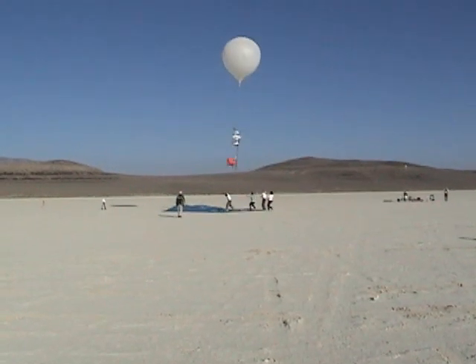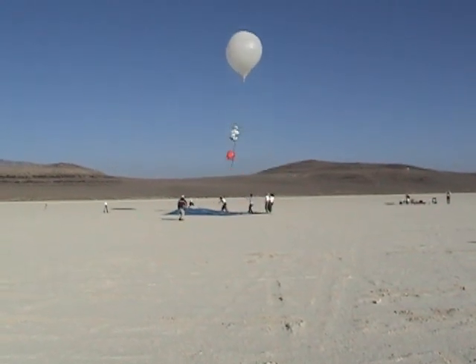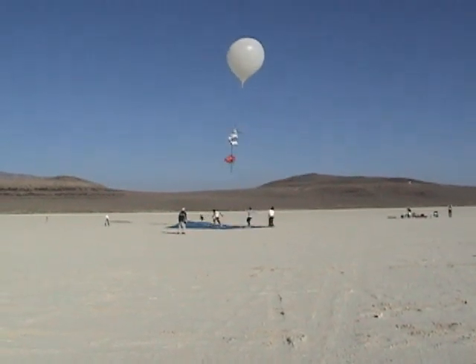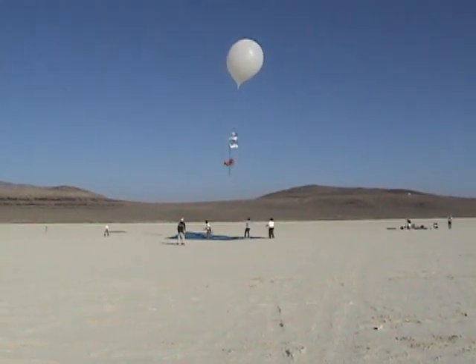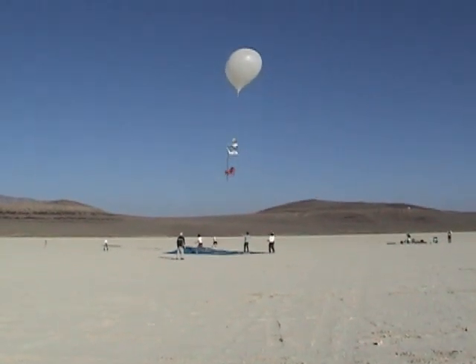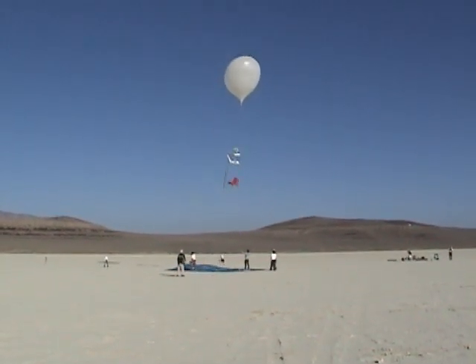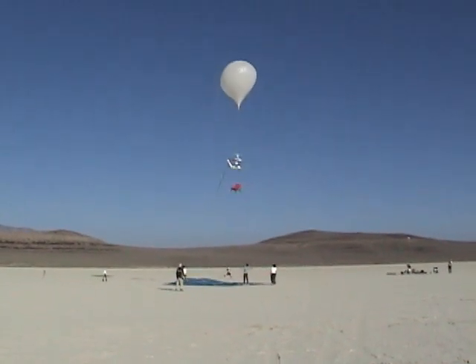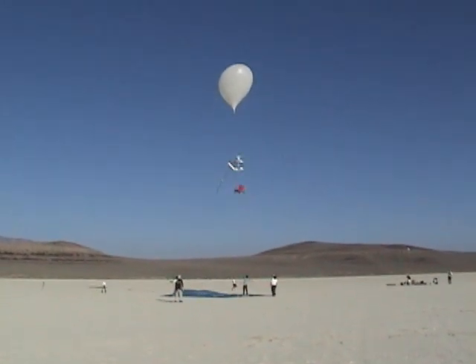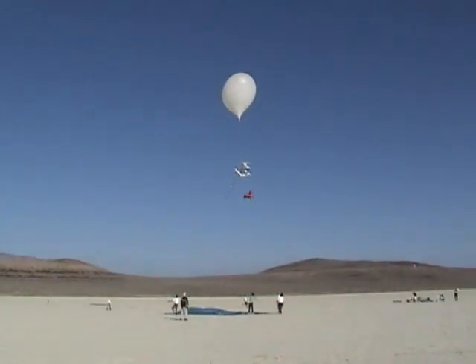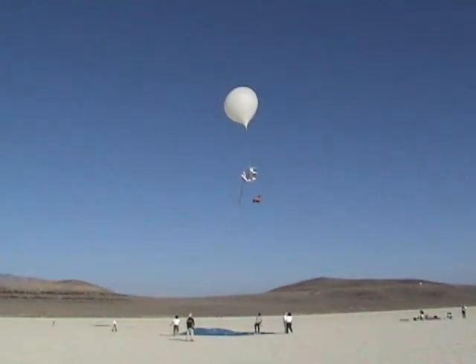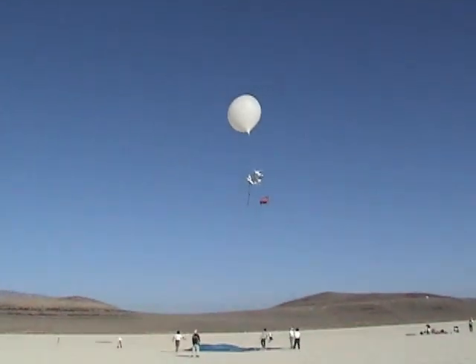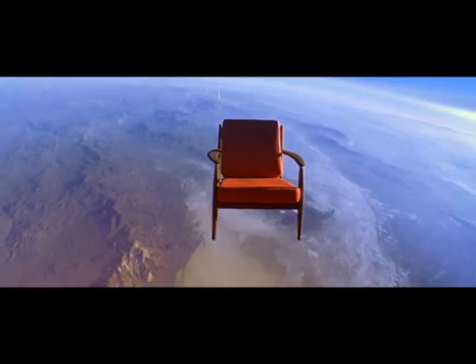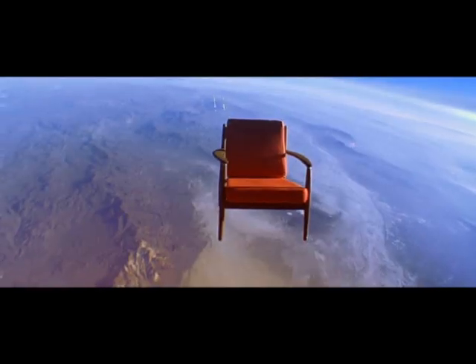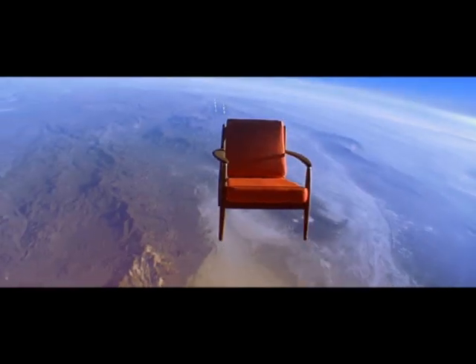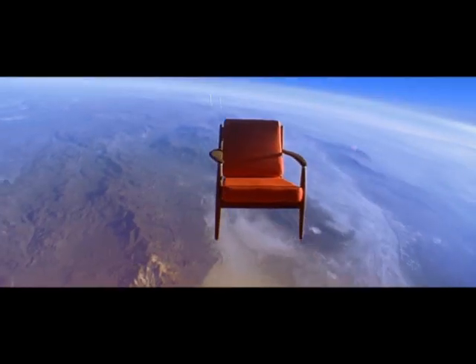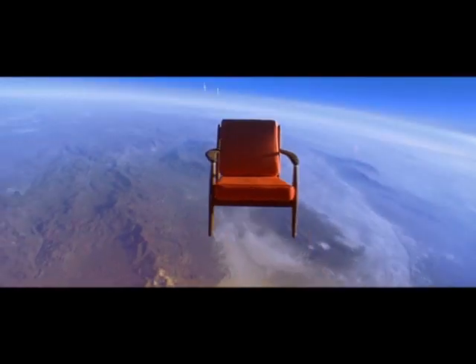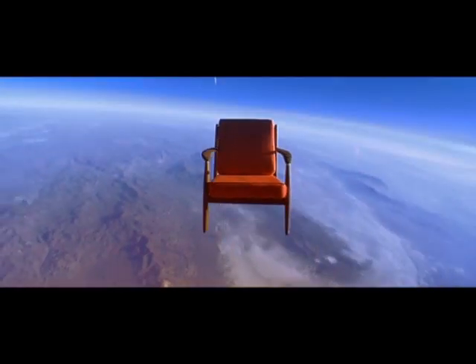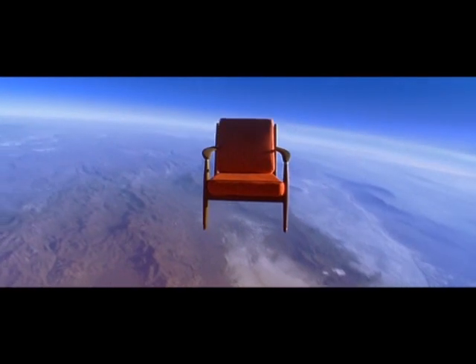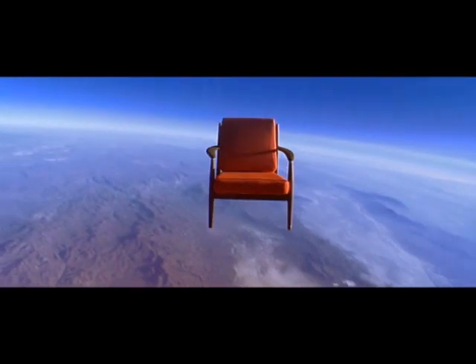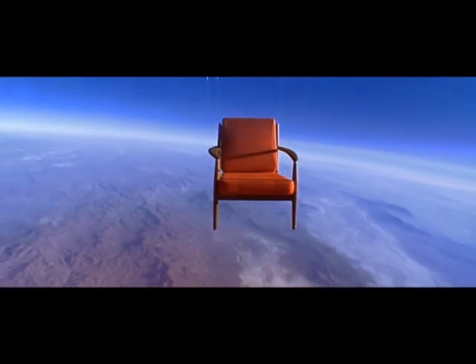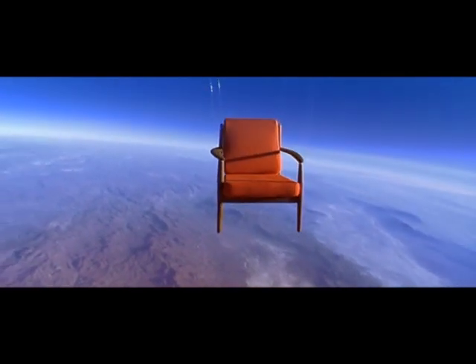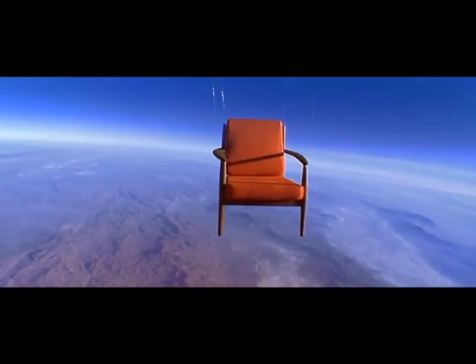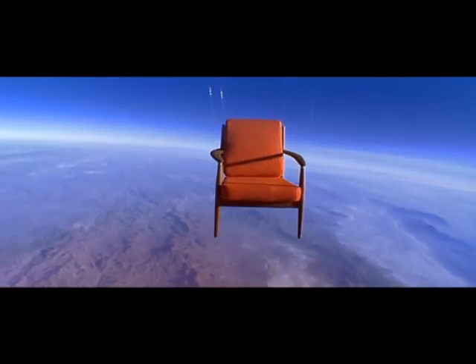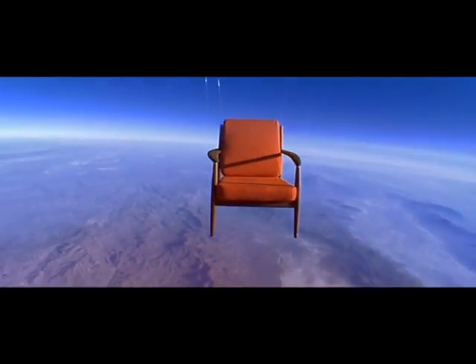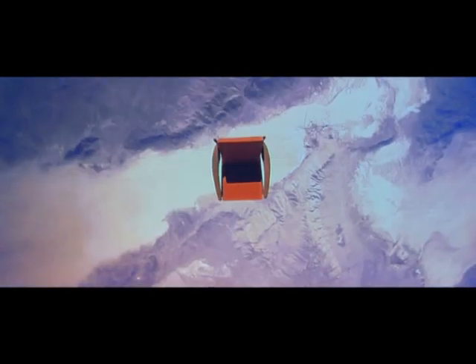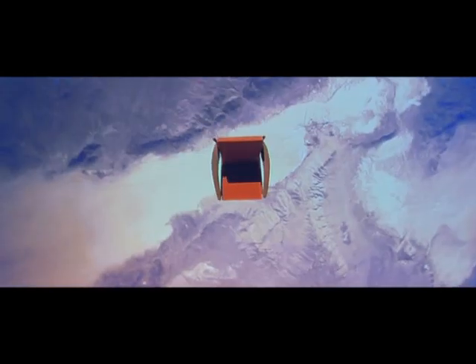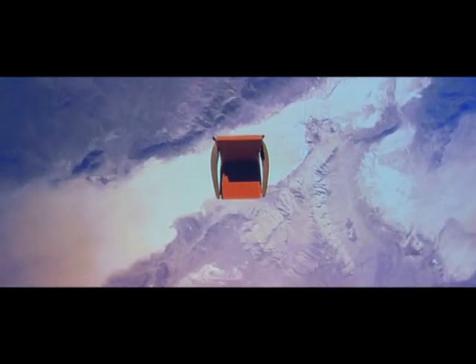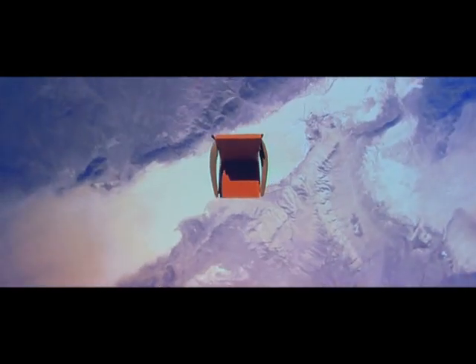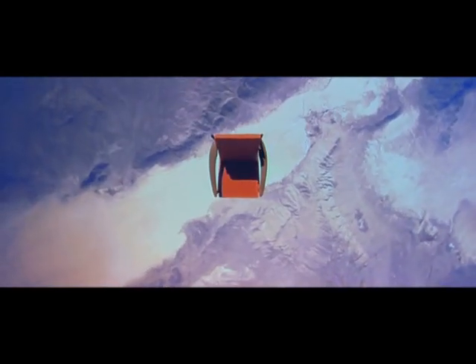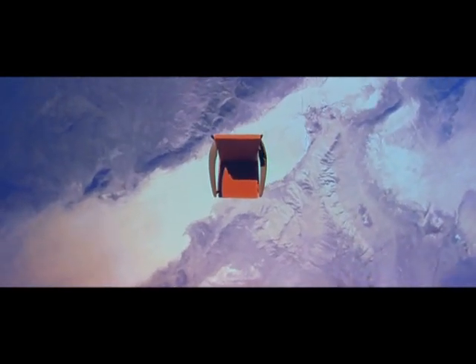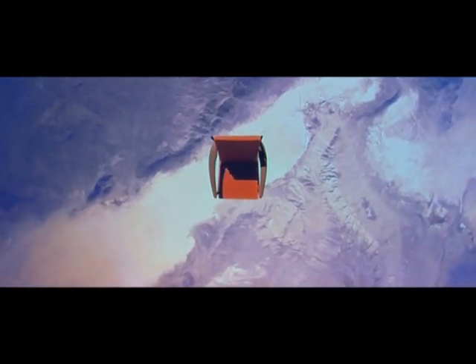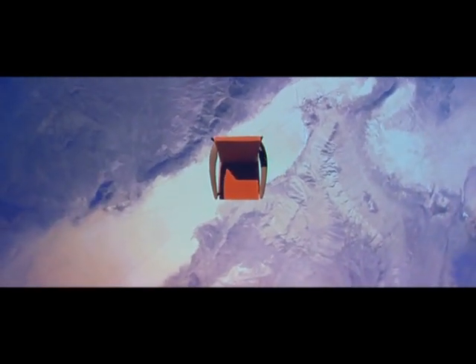On a weekend in October over northern Nevada, they flew an armchair to the edge of space — not once, but four times.